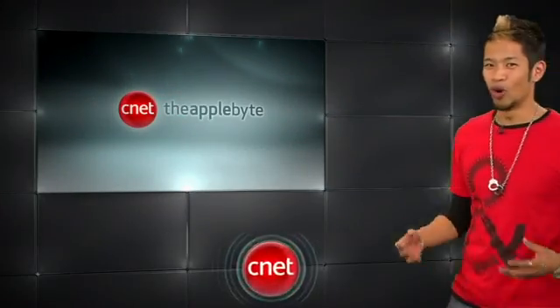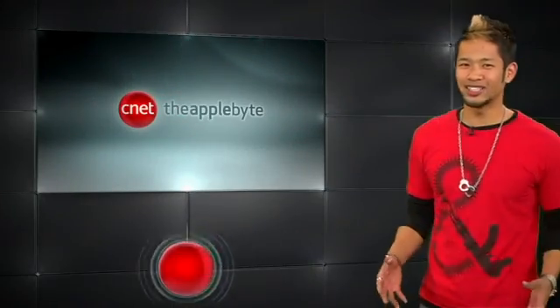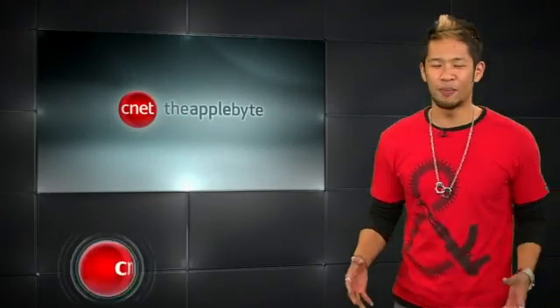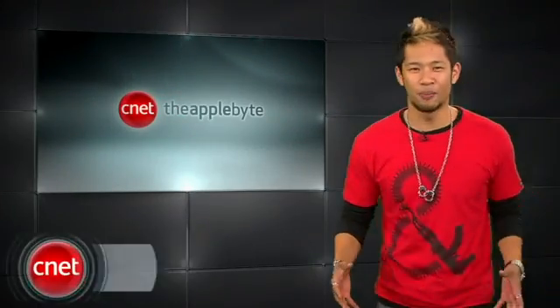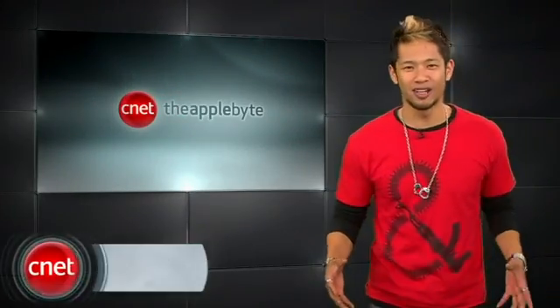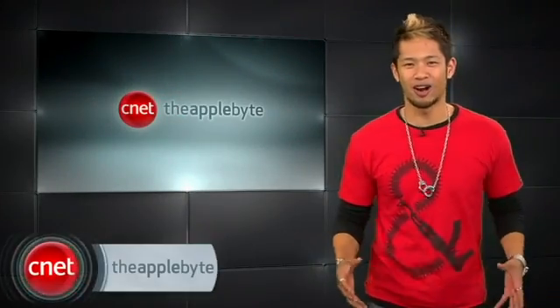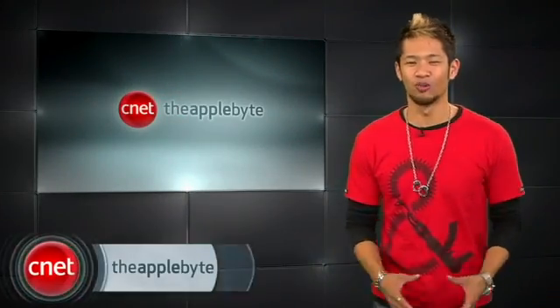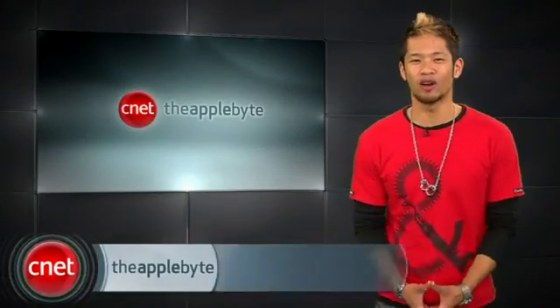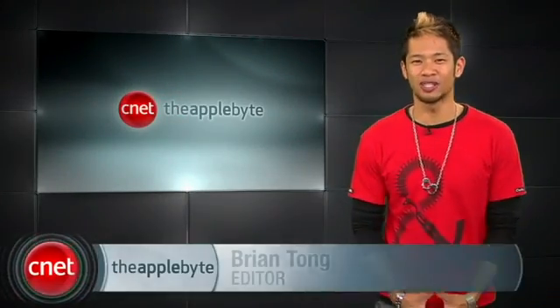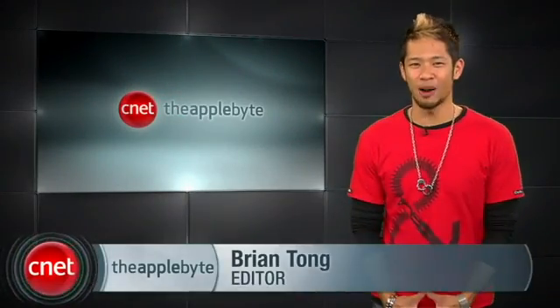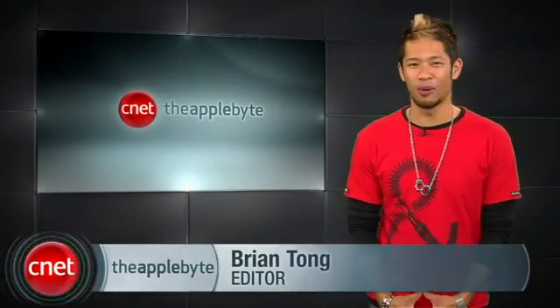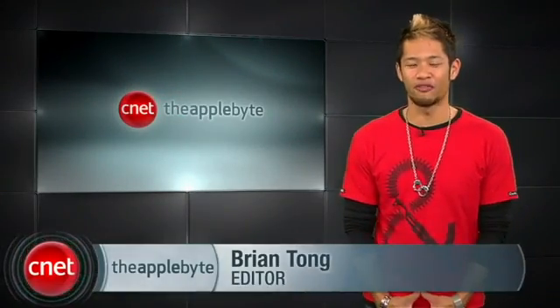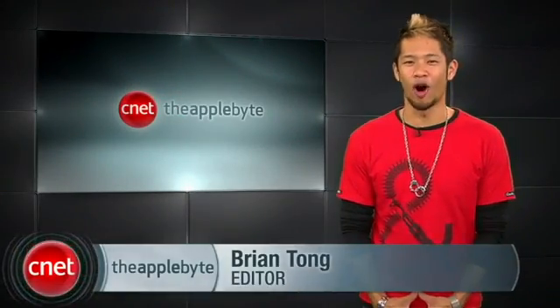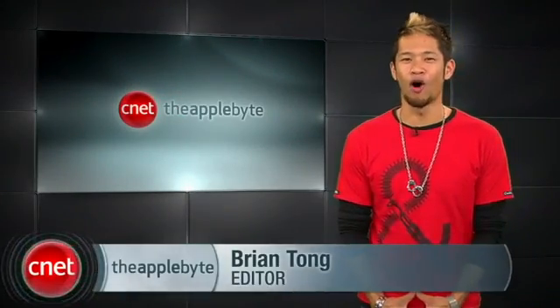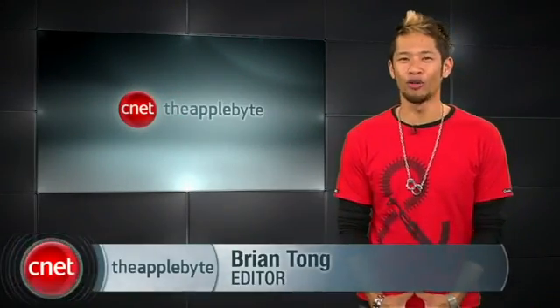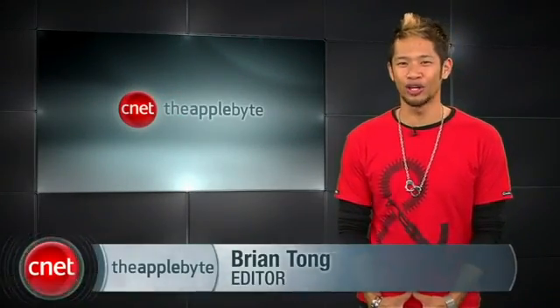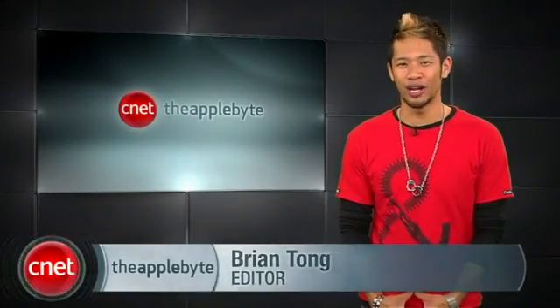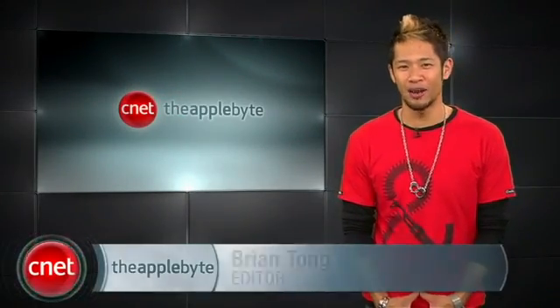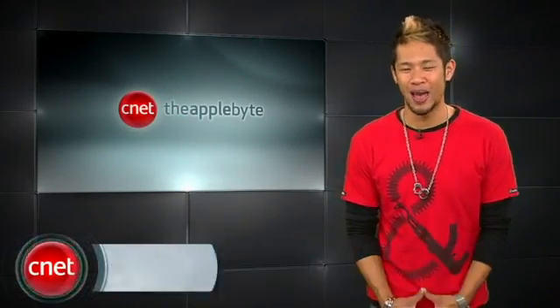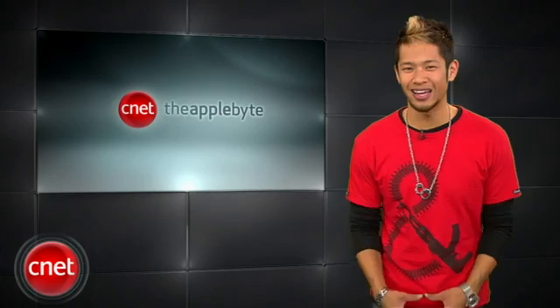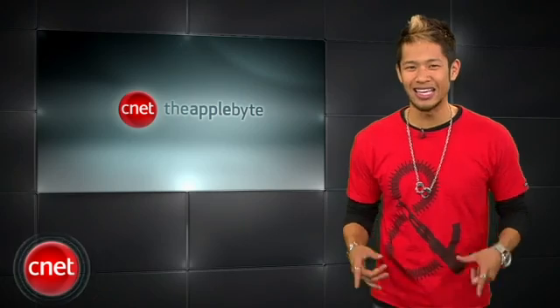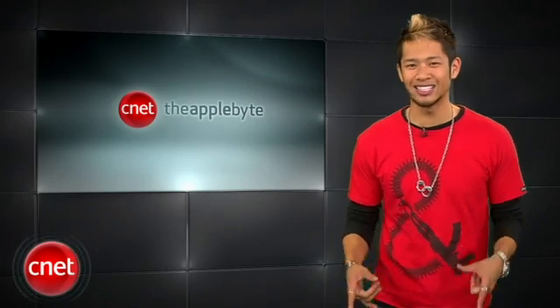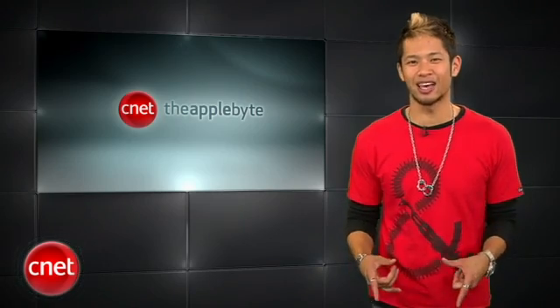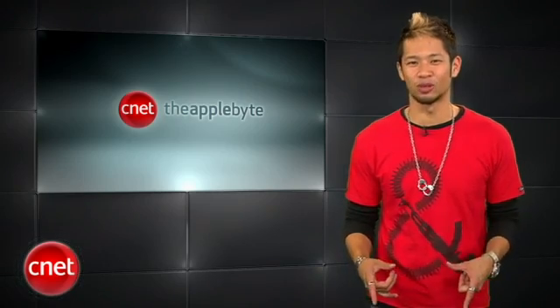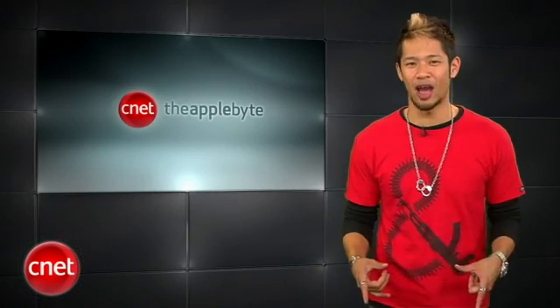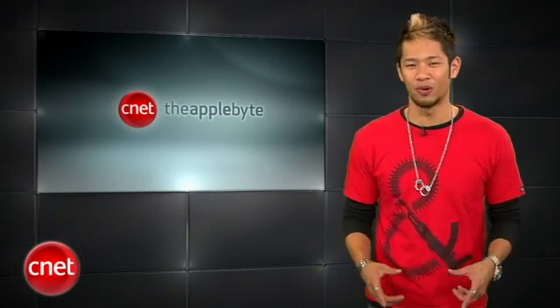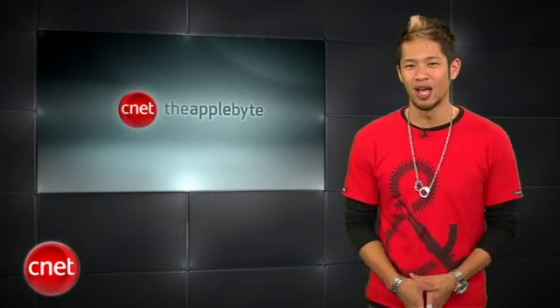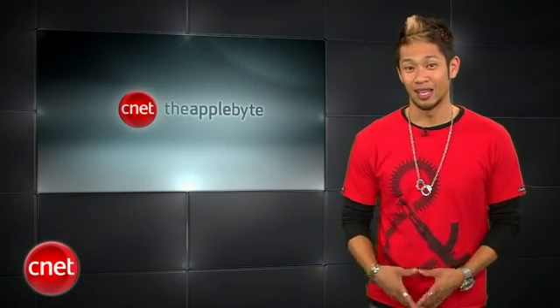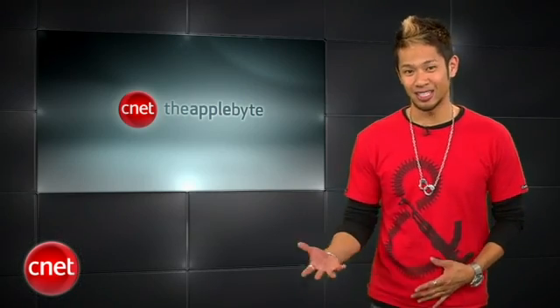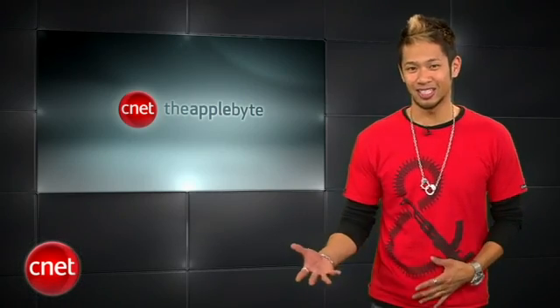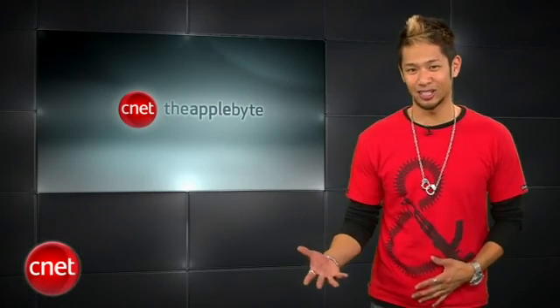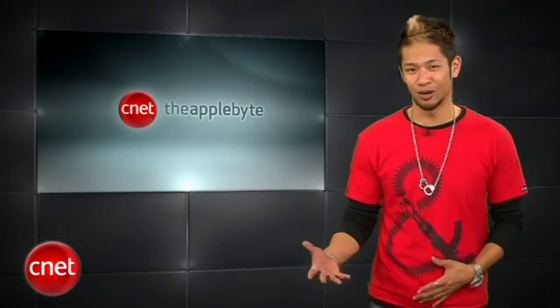What's up? I'm Brian Tong and welcome to the Apple Byte — all the good and bad inside the world of Apple. Let's get to the show.